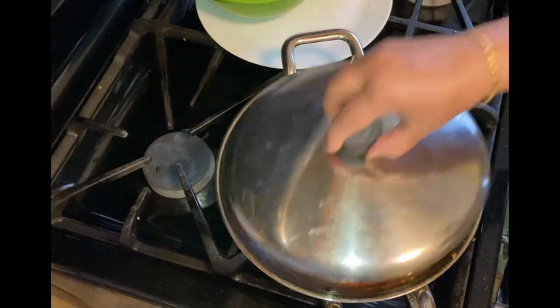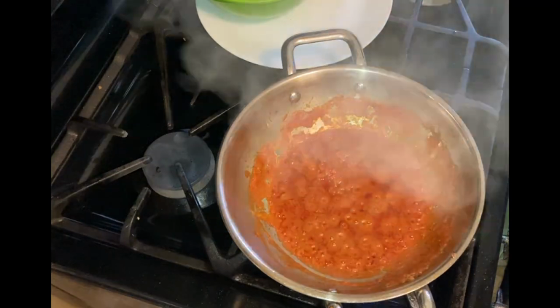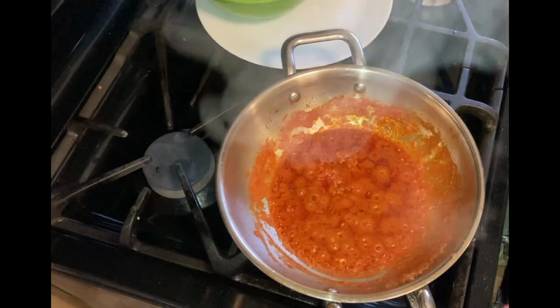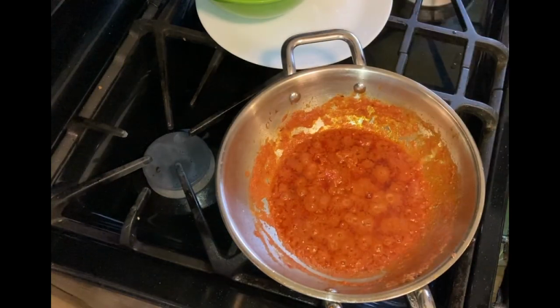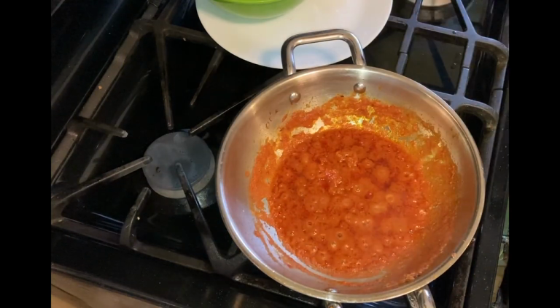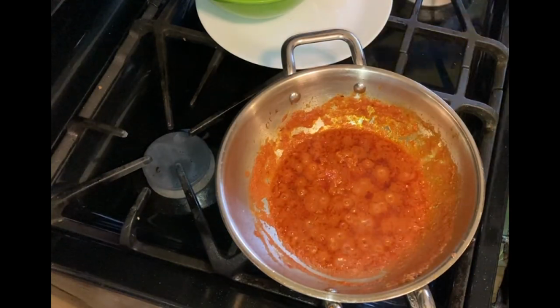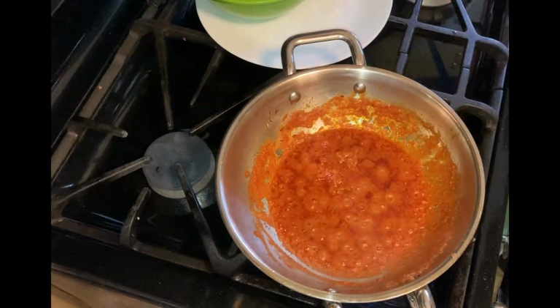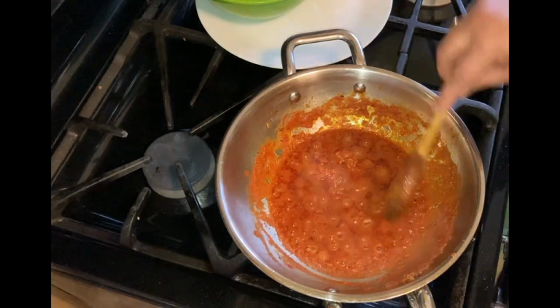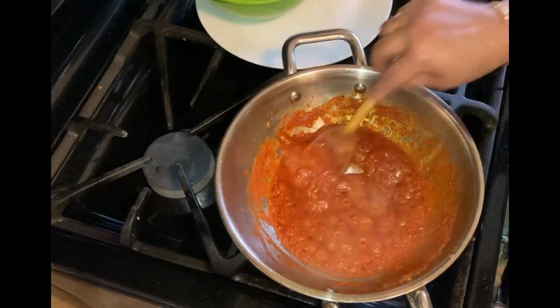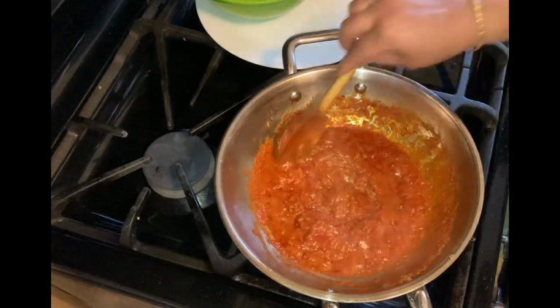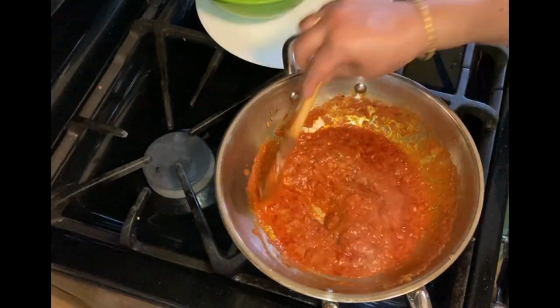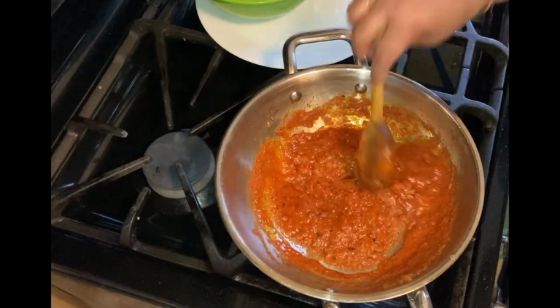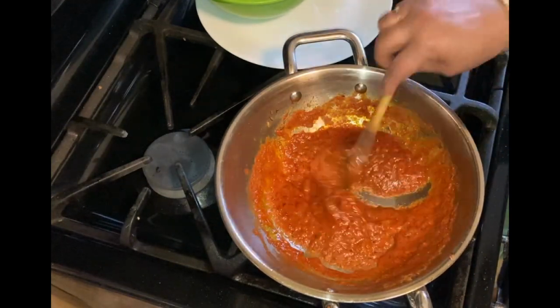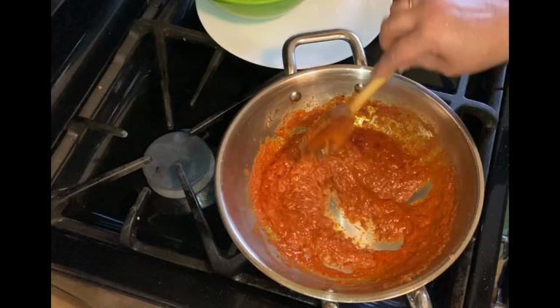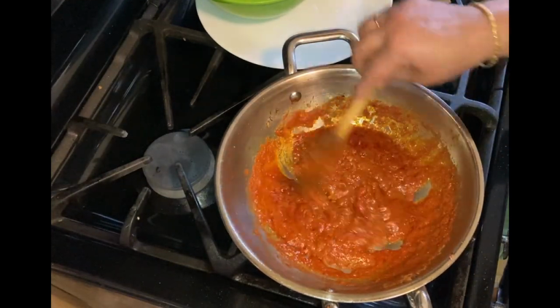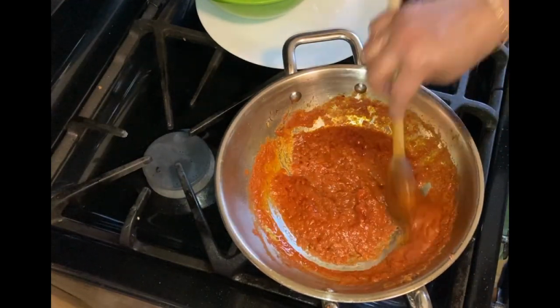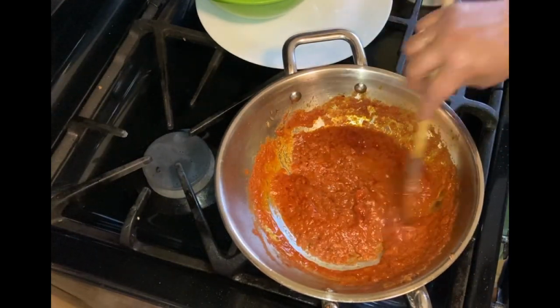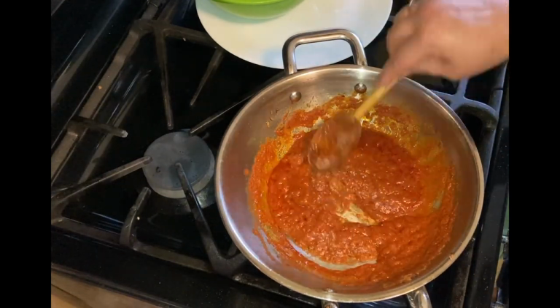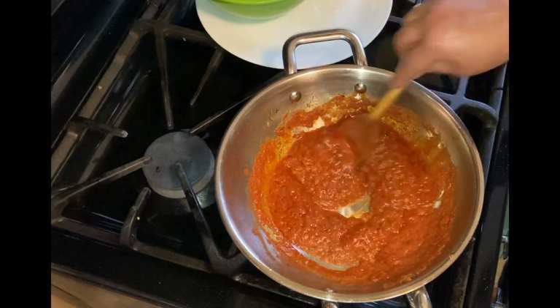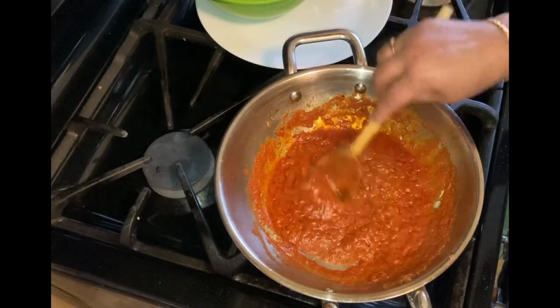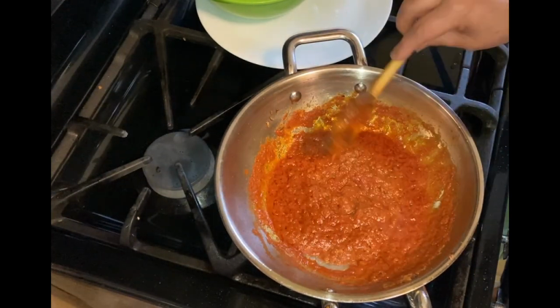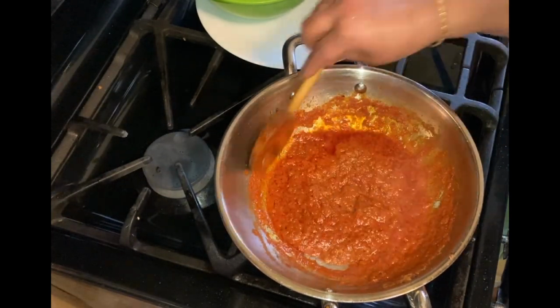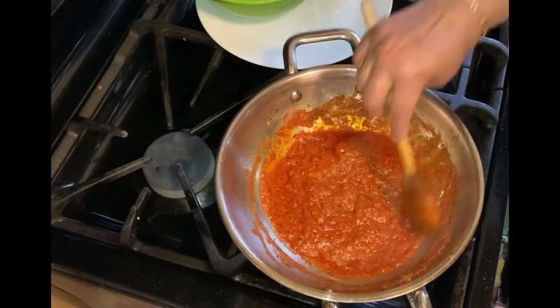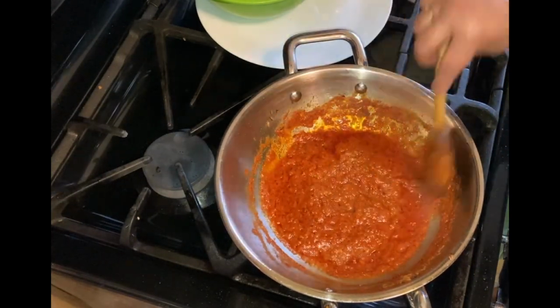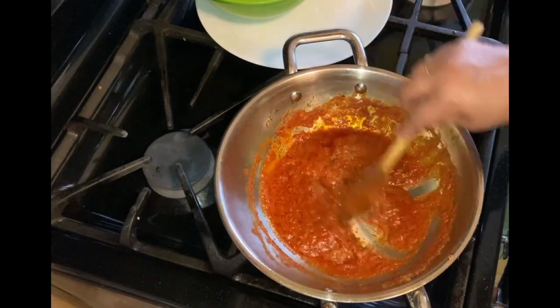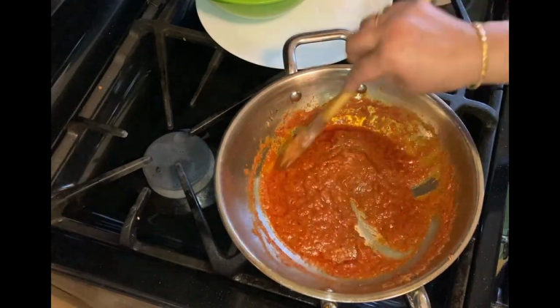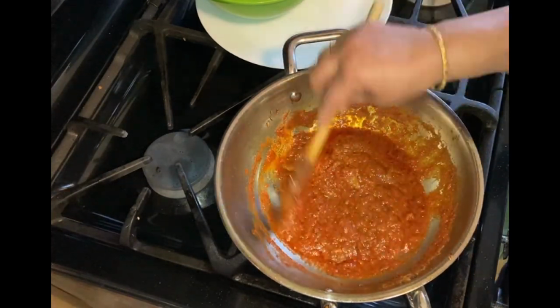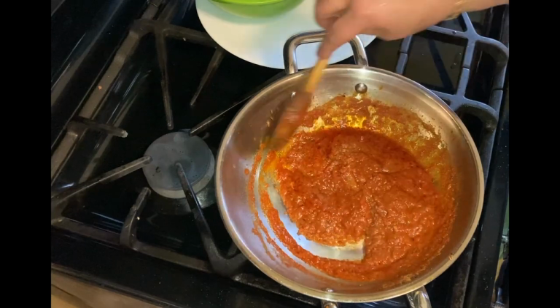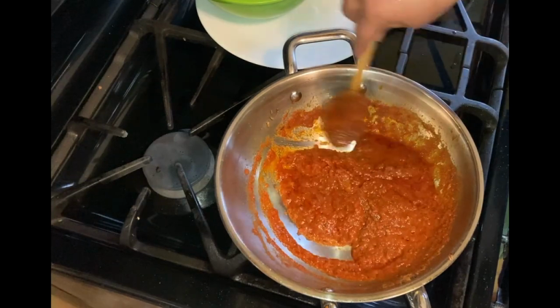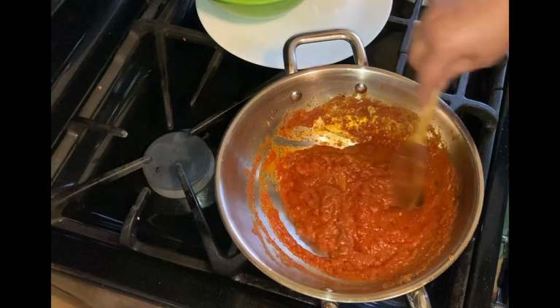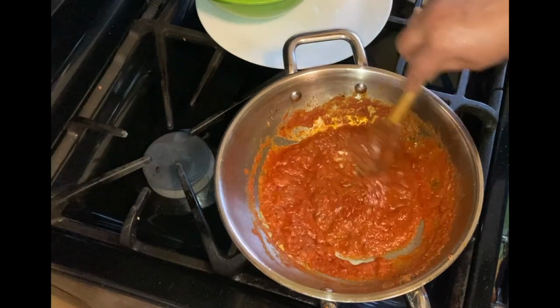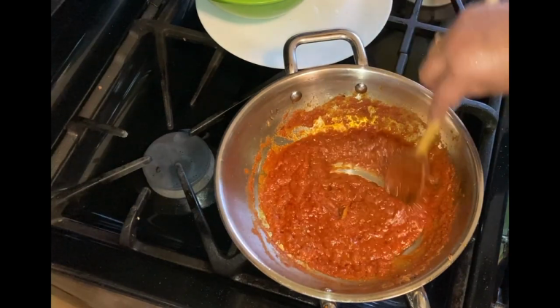You can see our masala is cooking well — oil is oozing out. That is a good sign that it is cooked well.